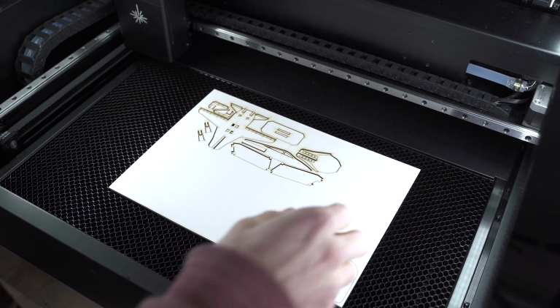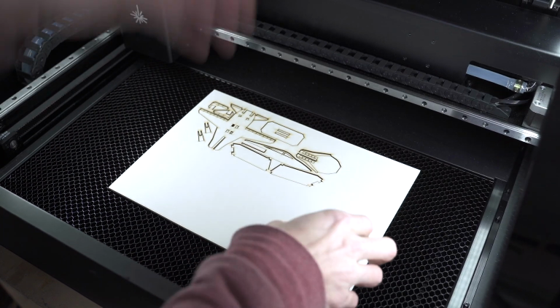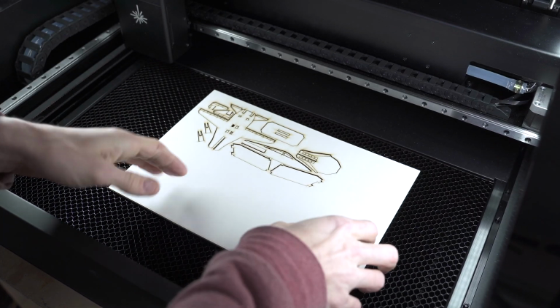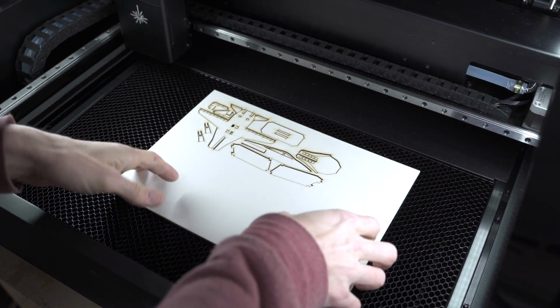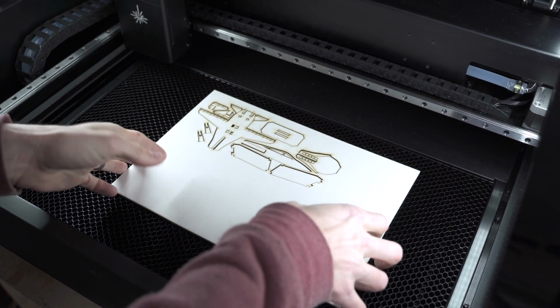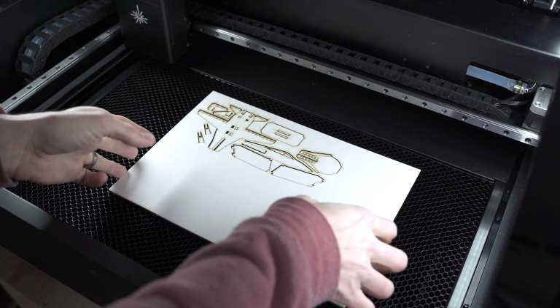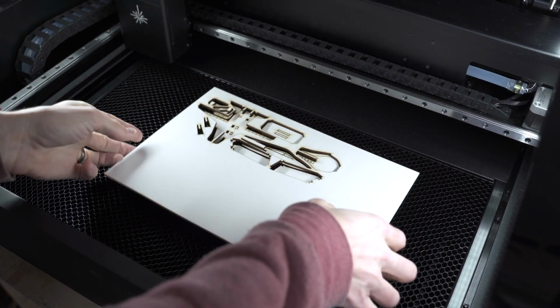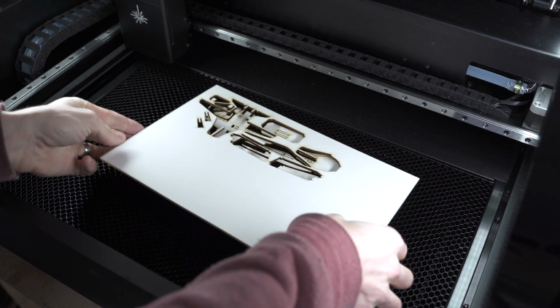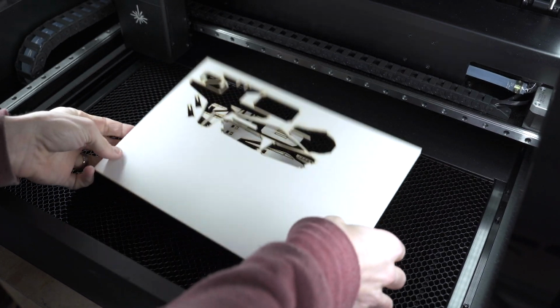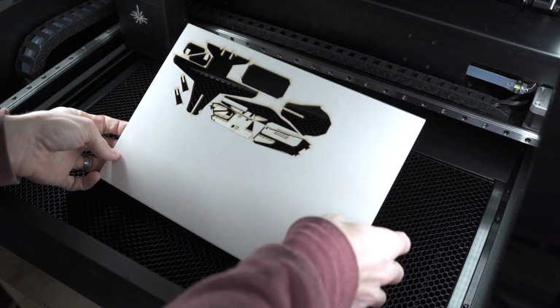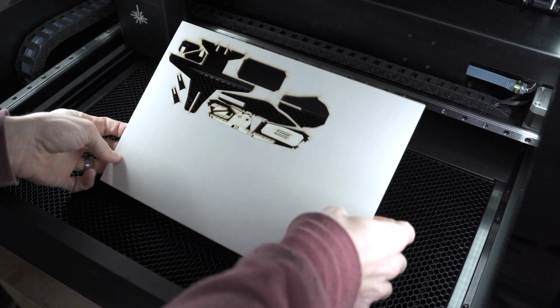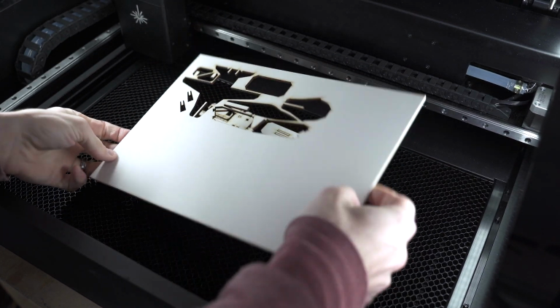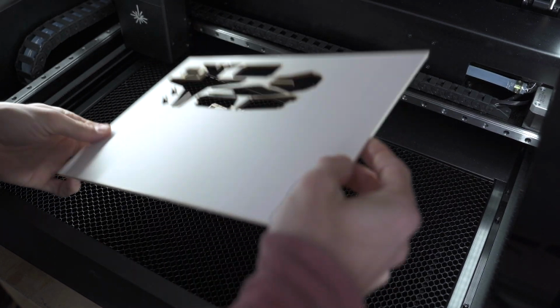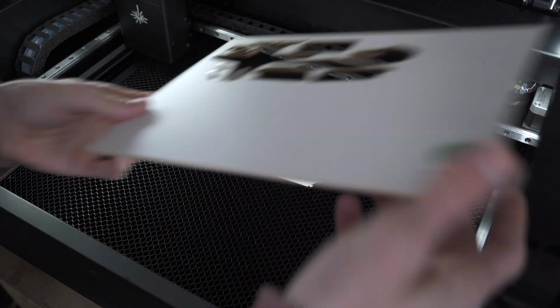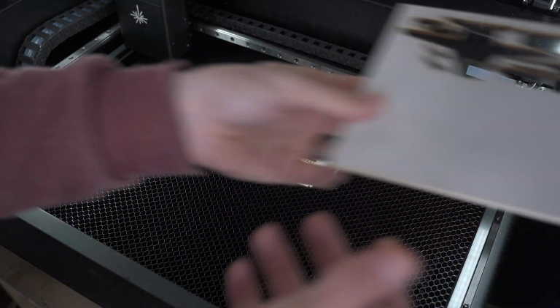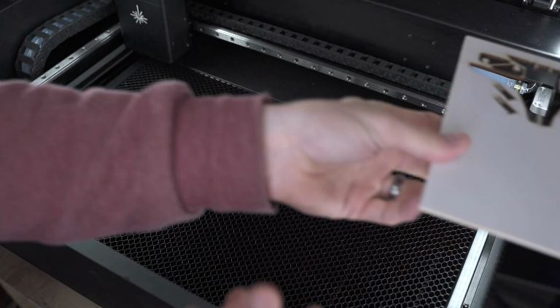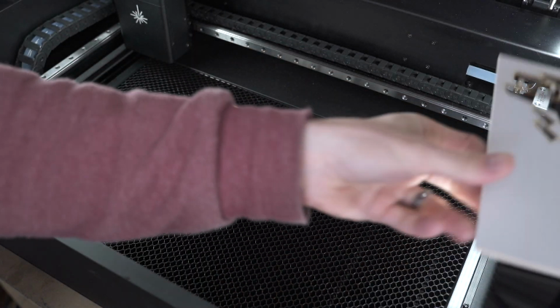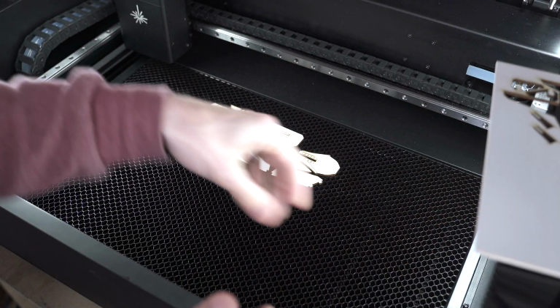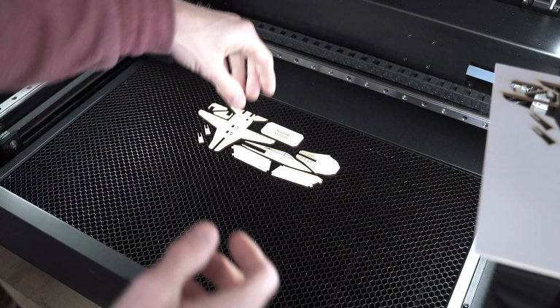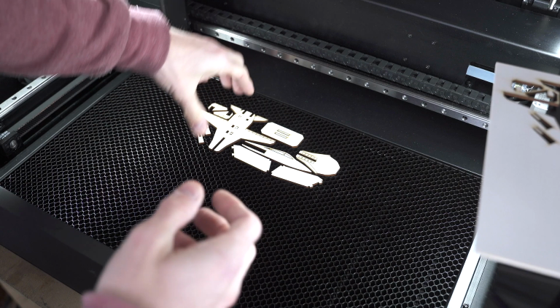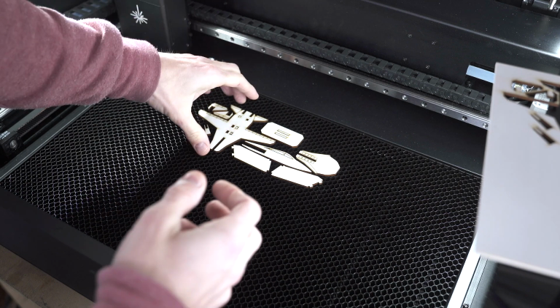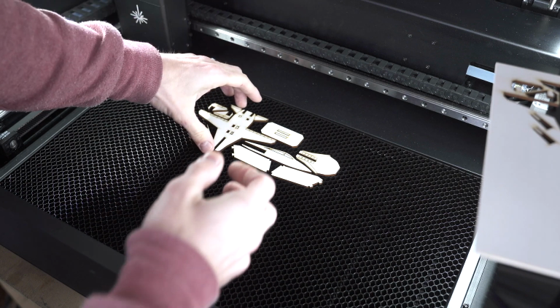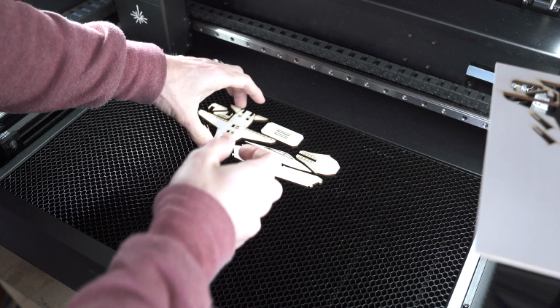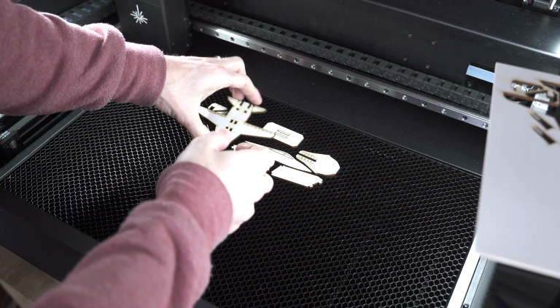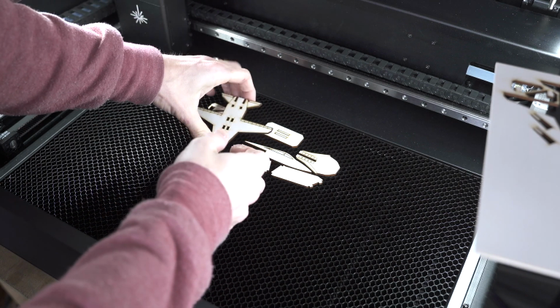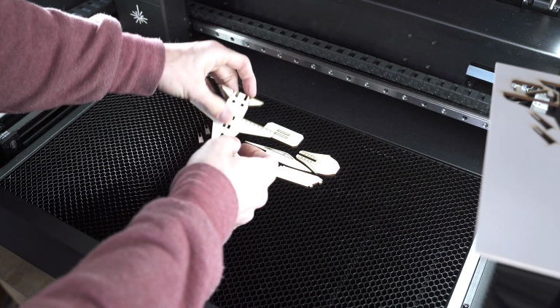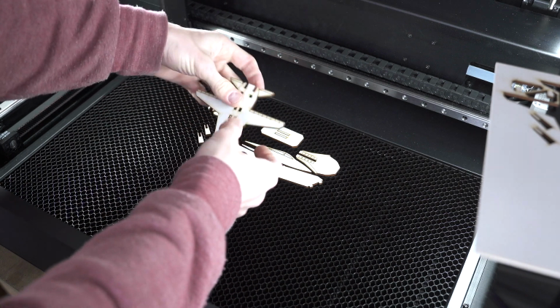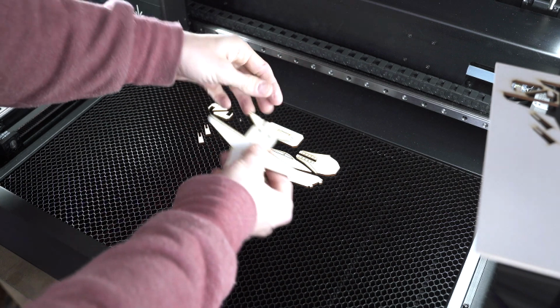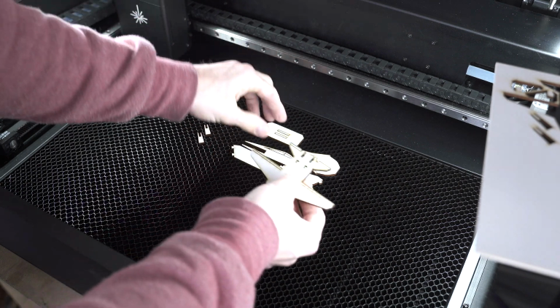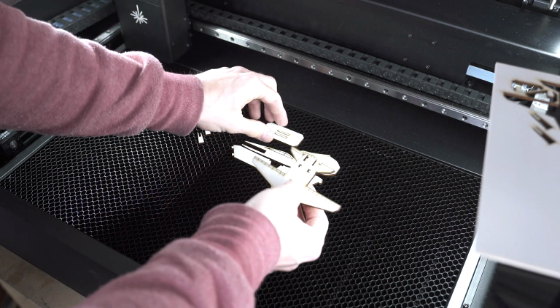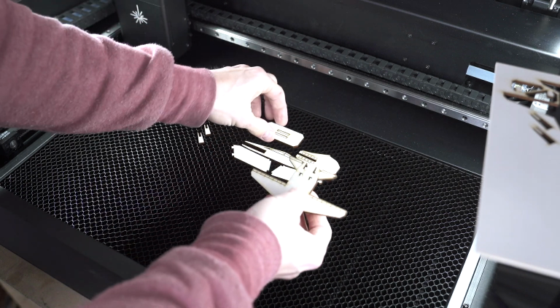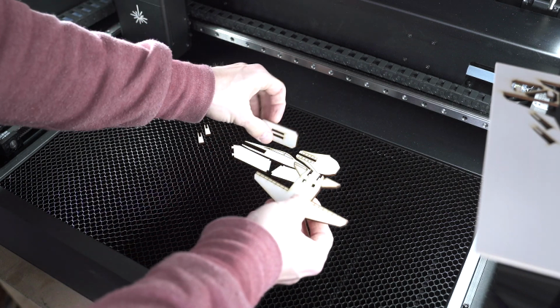Pulling this out and grabbing all the pieces to put it together.